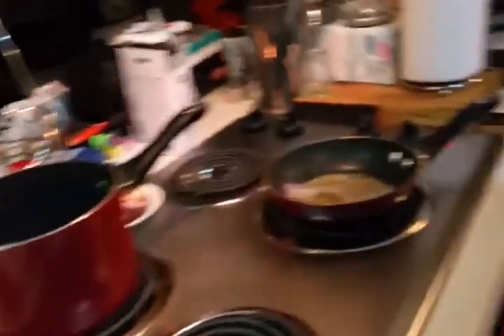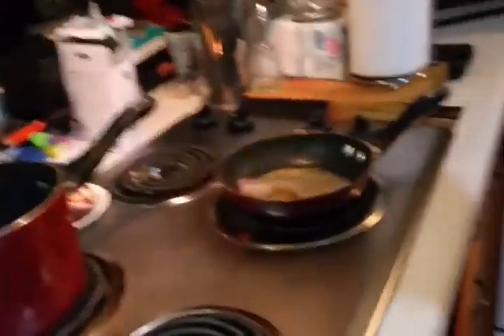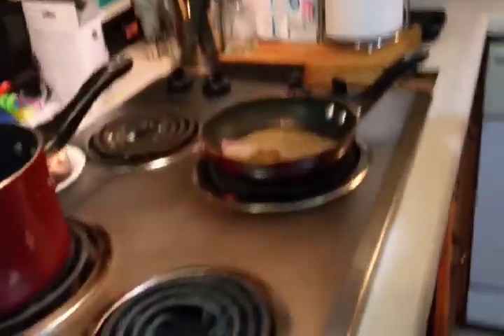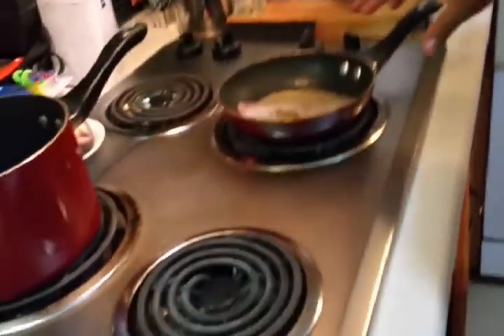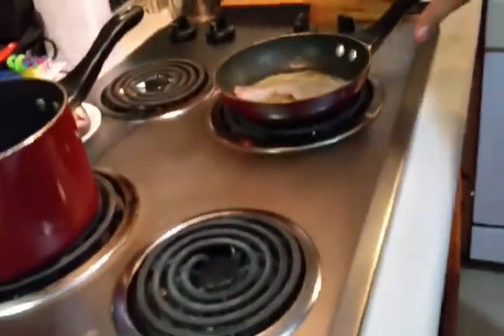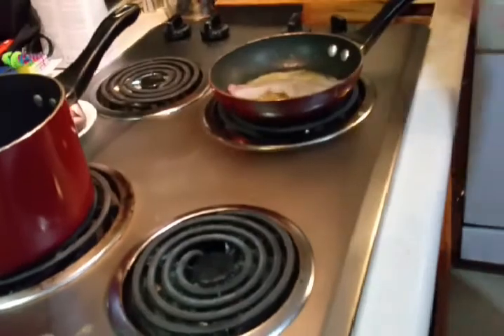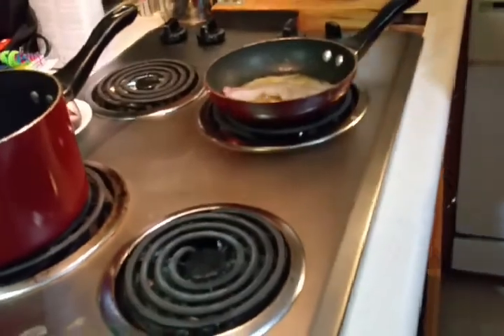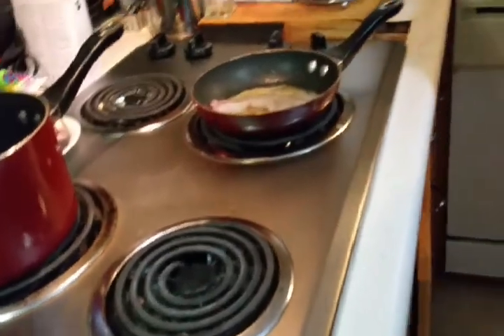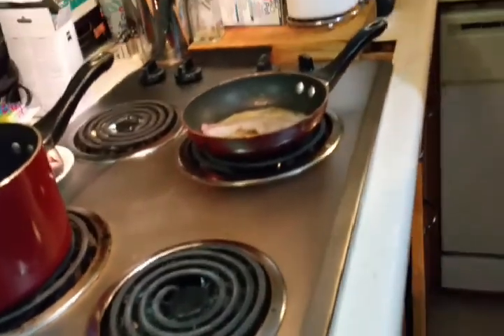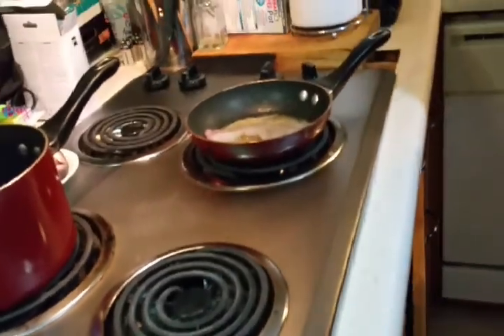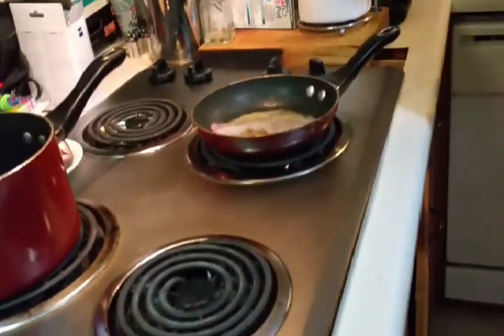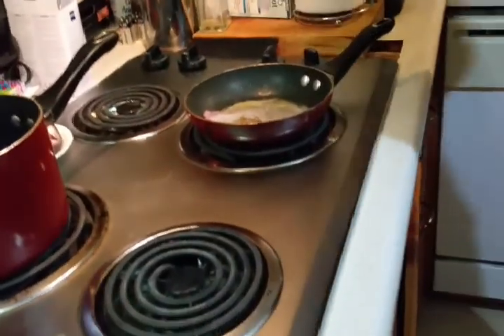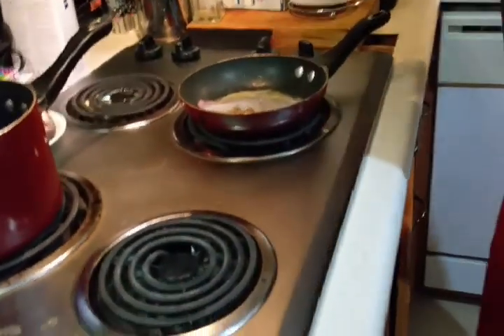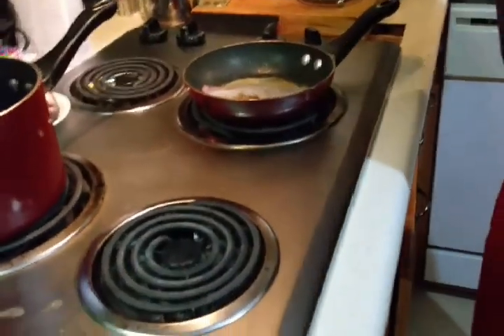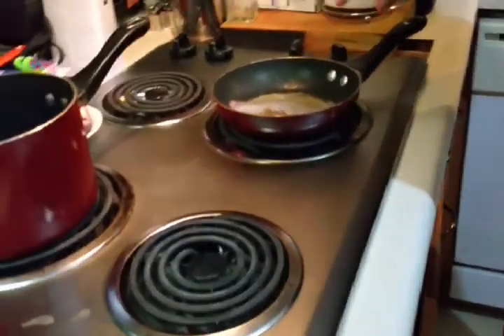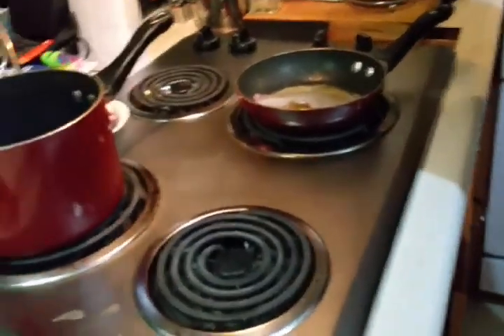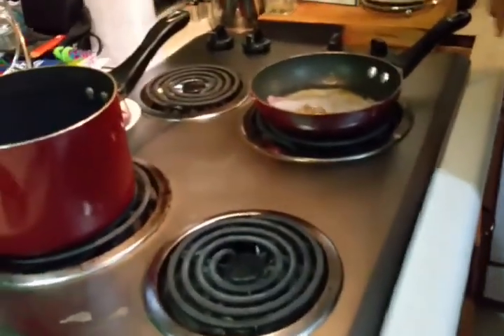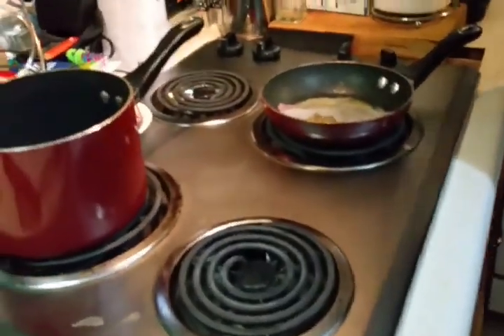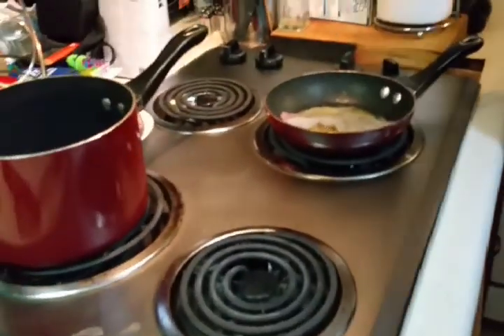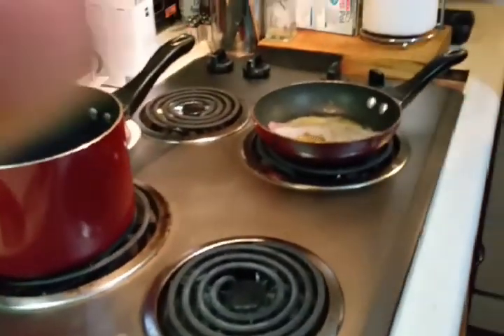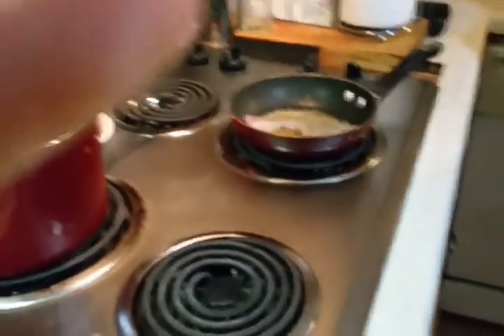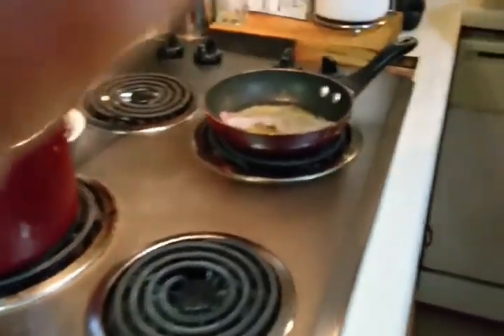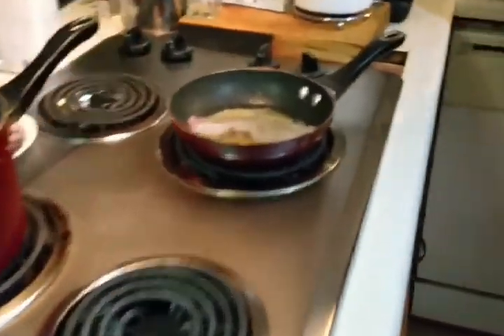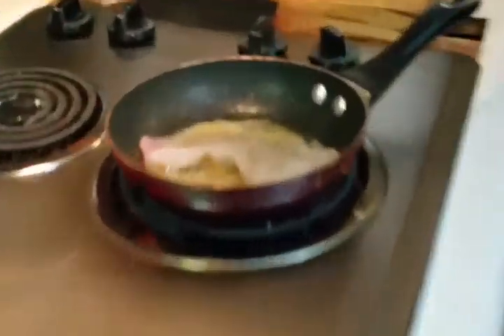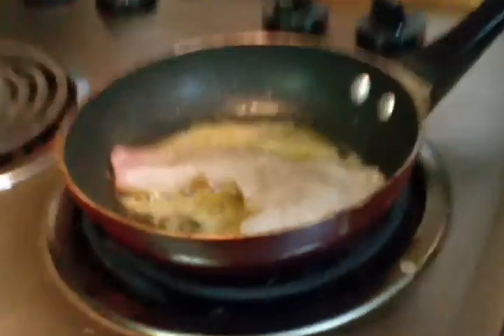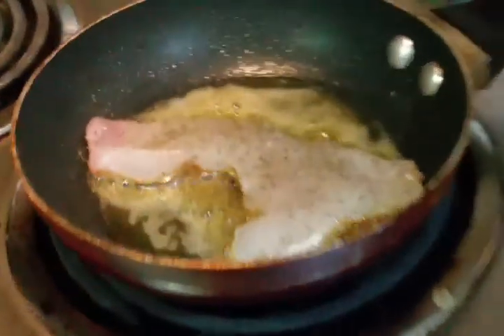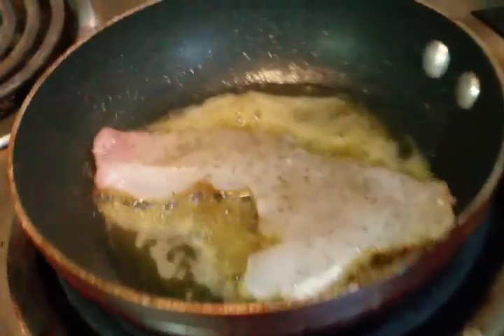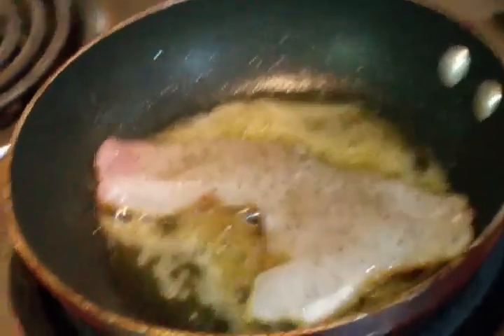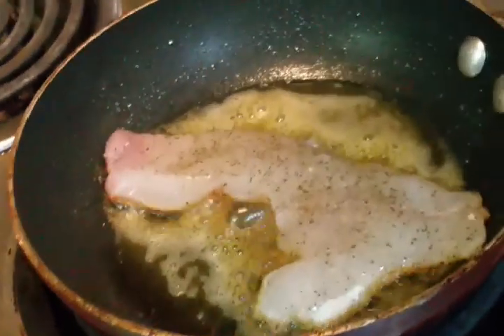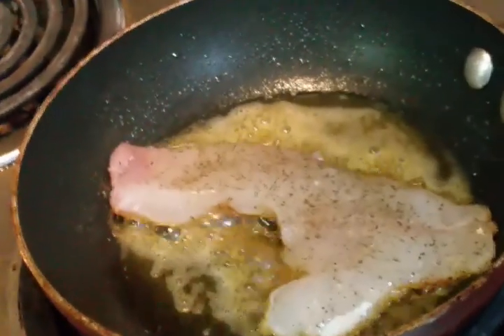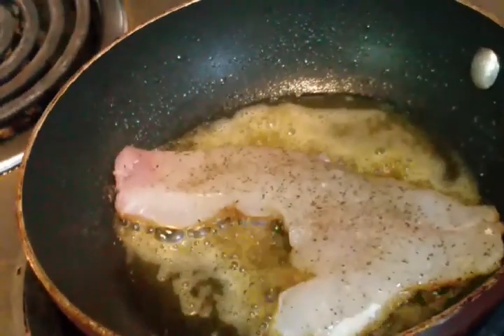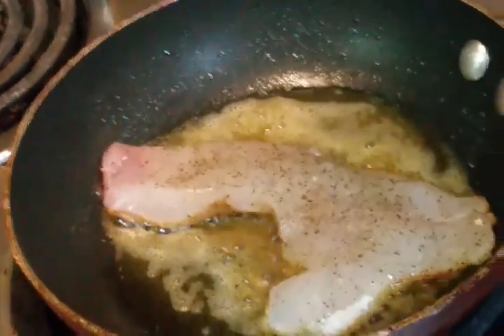Let it cook — as you can see it's already browning on one side, so it is looking beautiful.